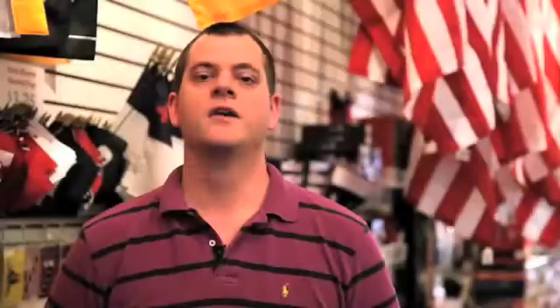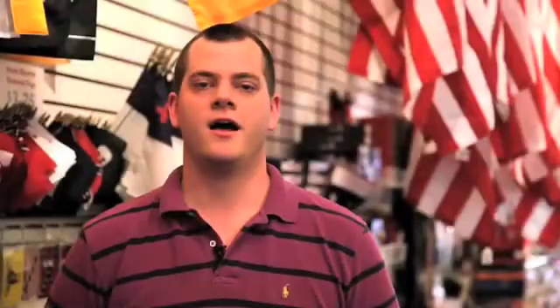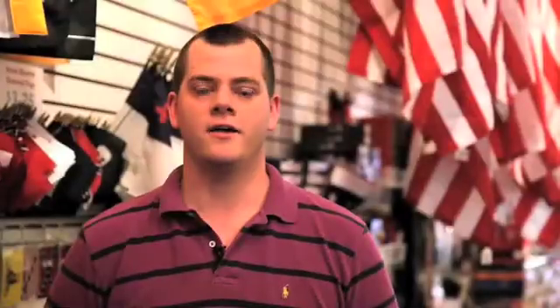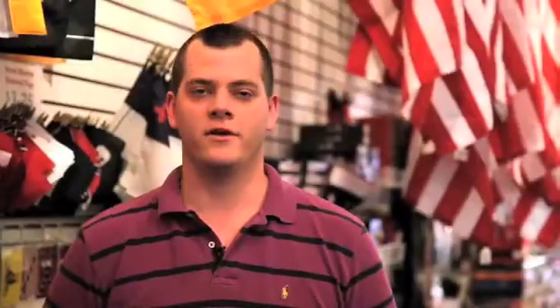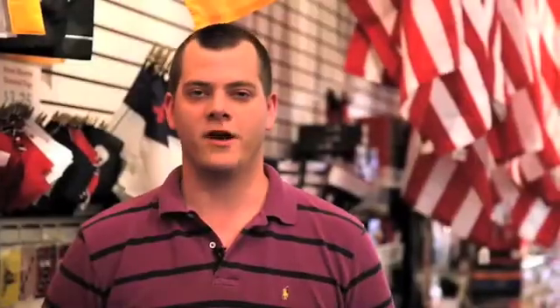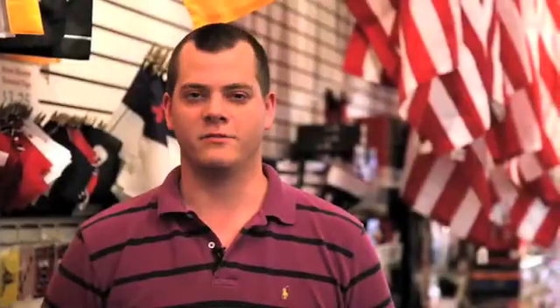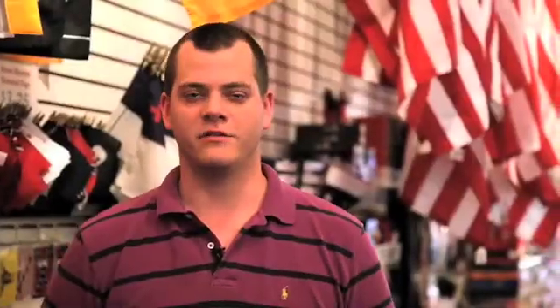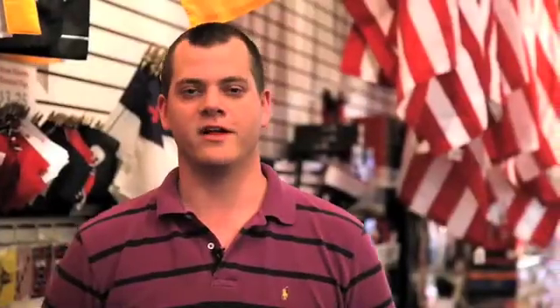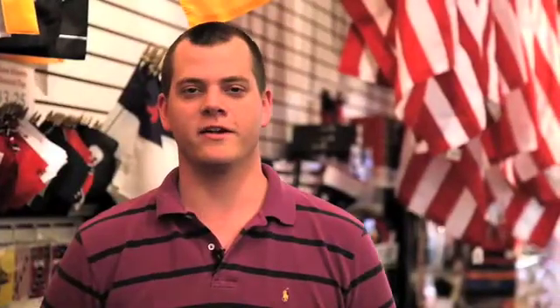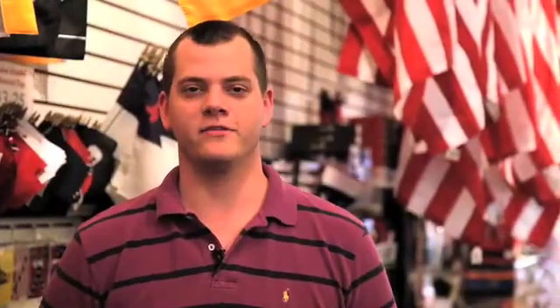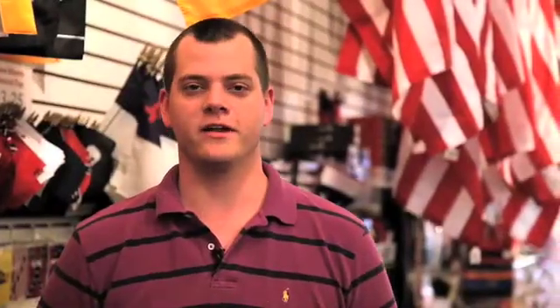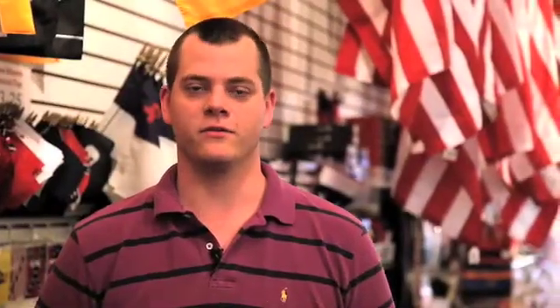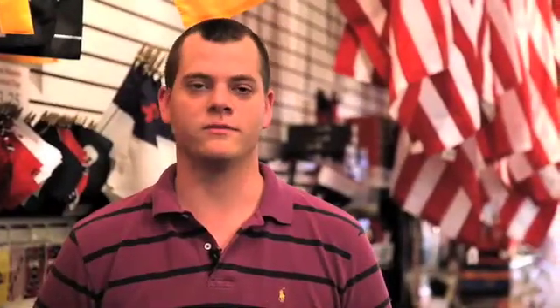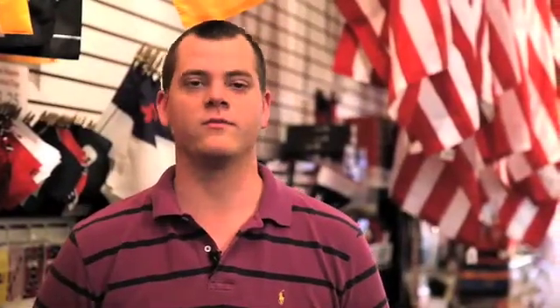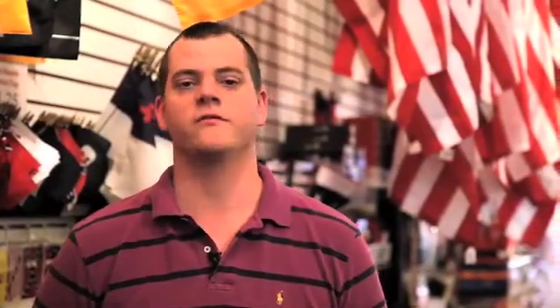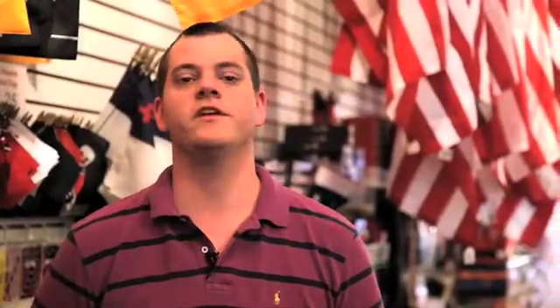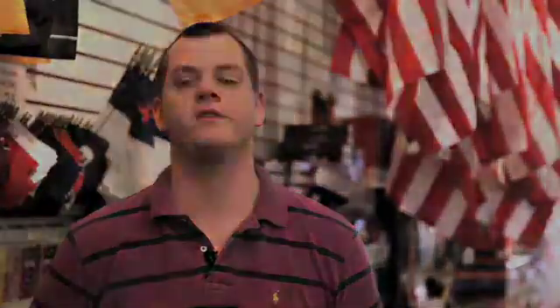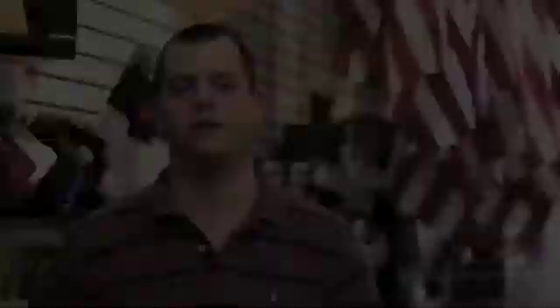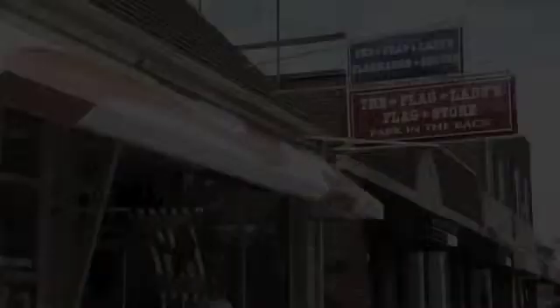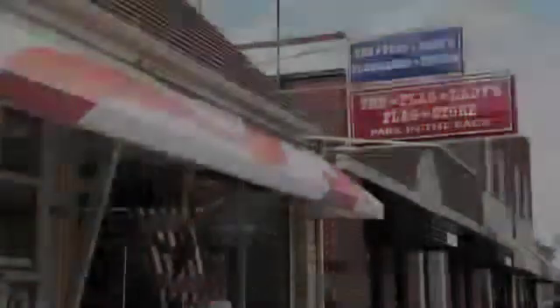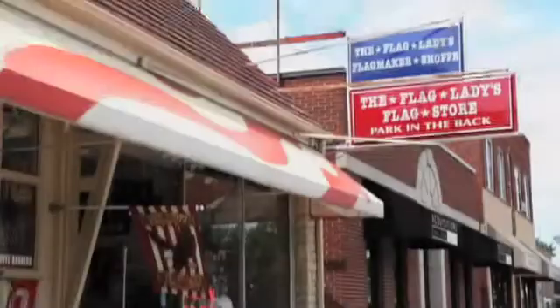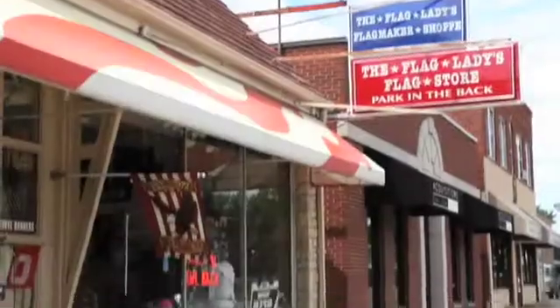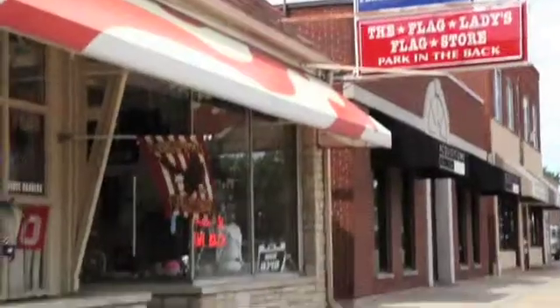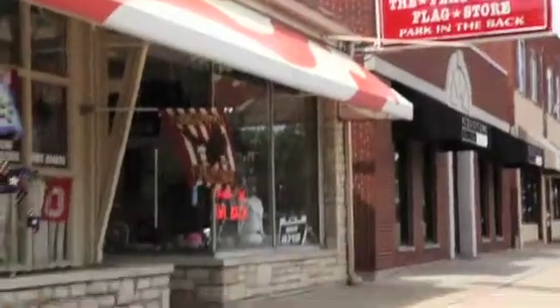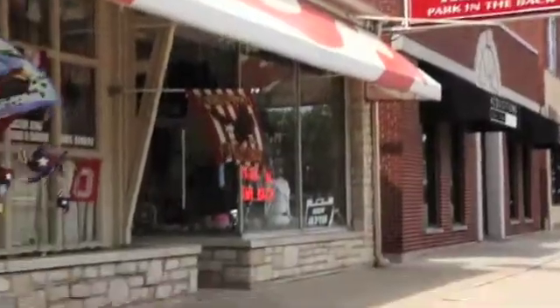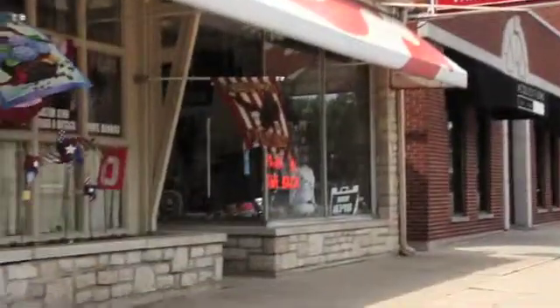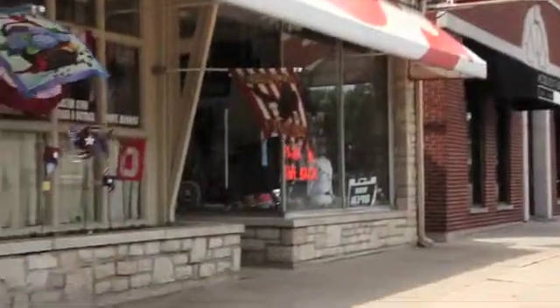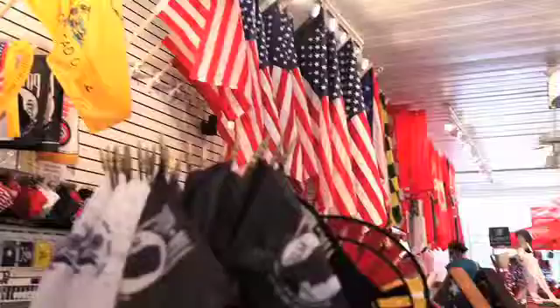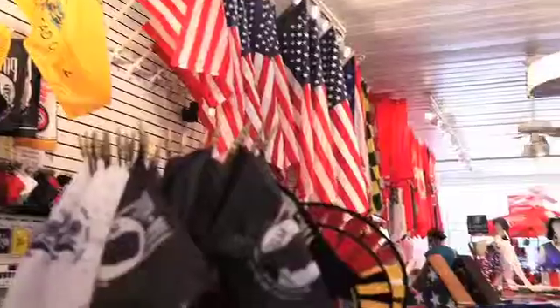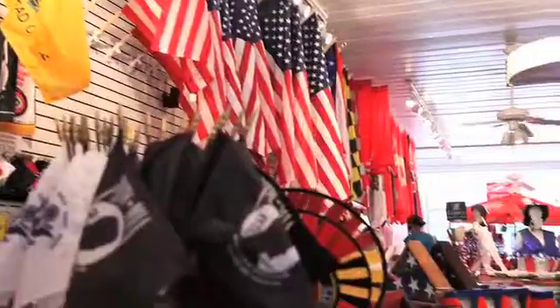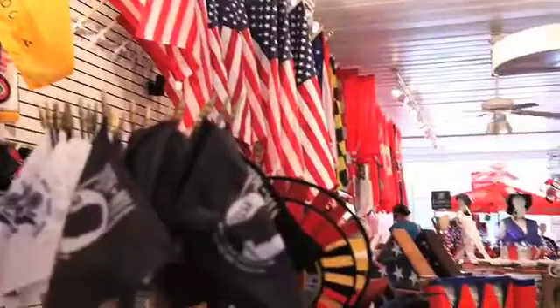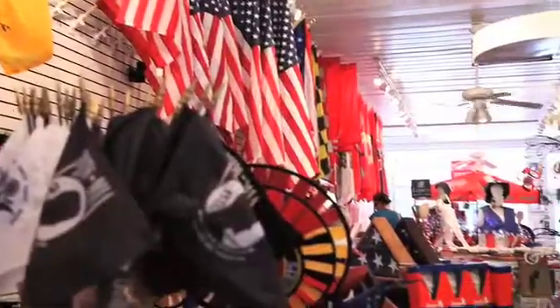Hi, I'm Harry Watson with the Flag Ladies Flag Store. We are conveniently located two street lights north of Henderson Road on High Street.